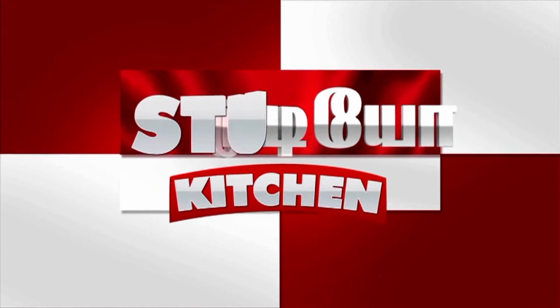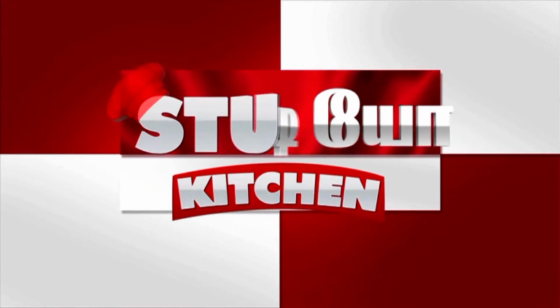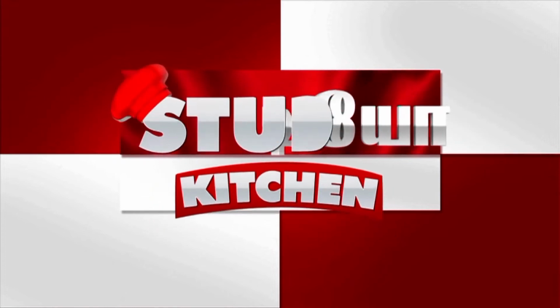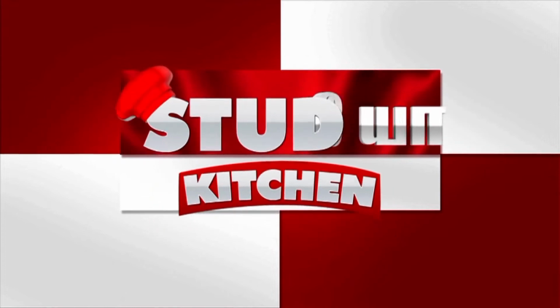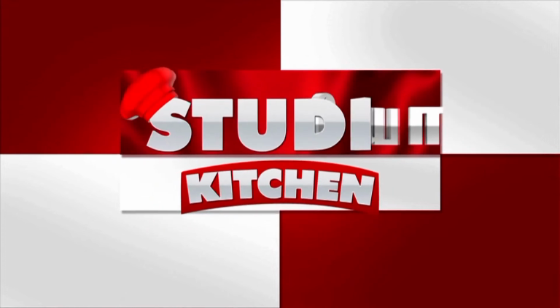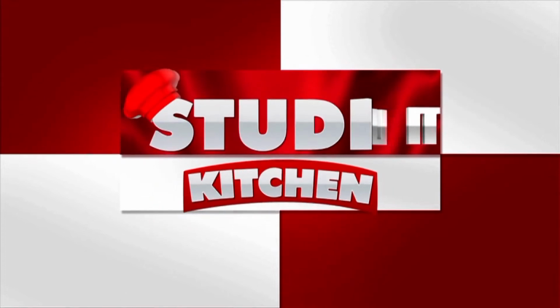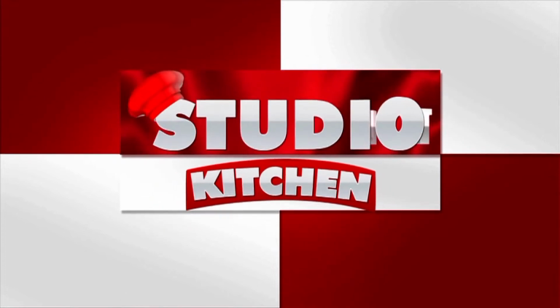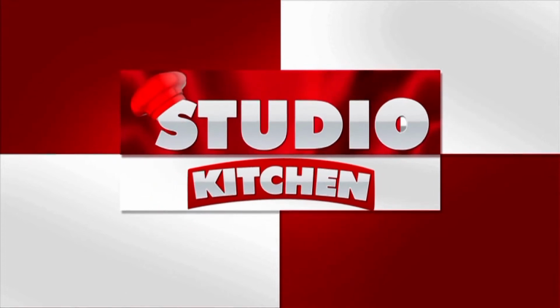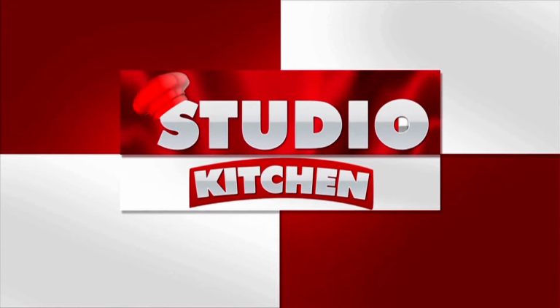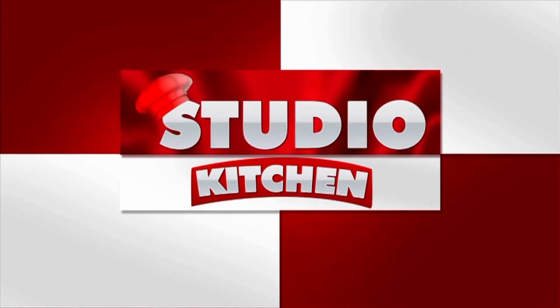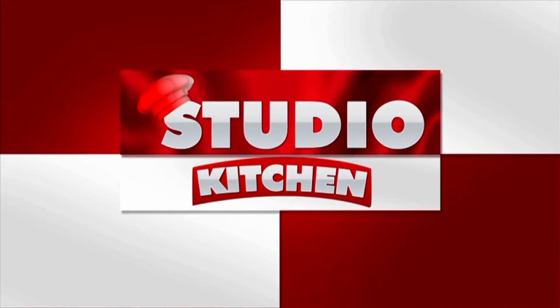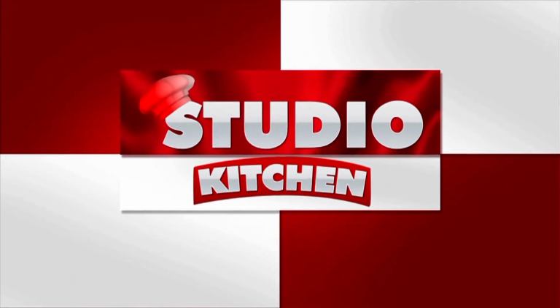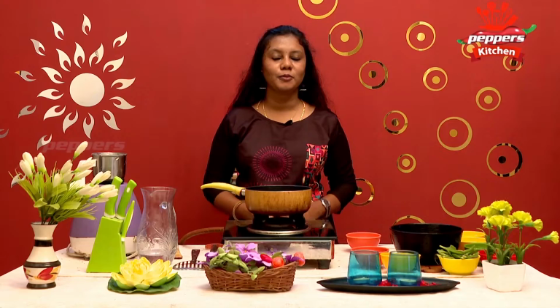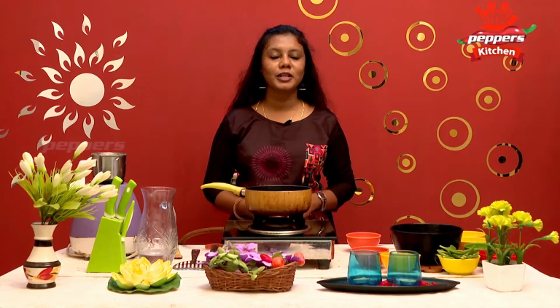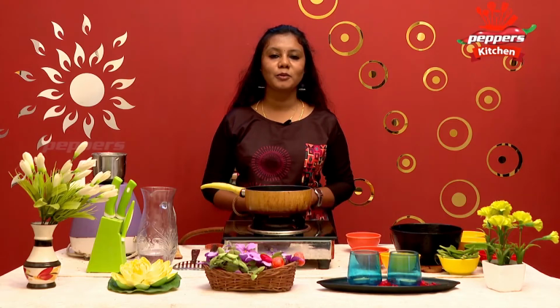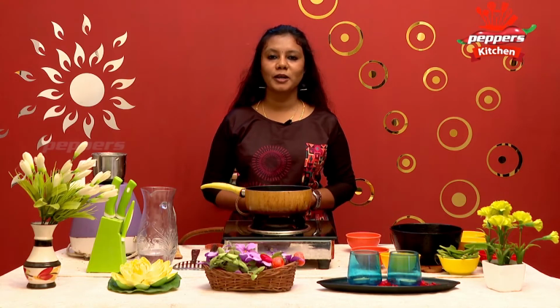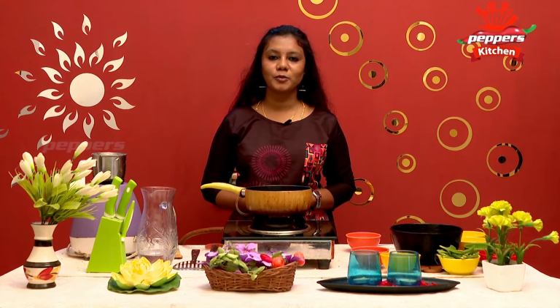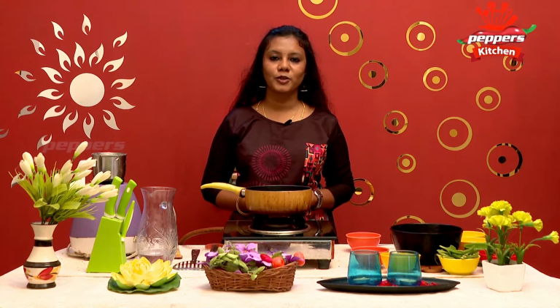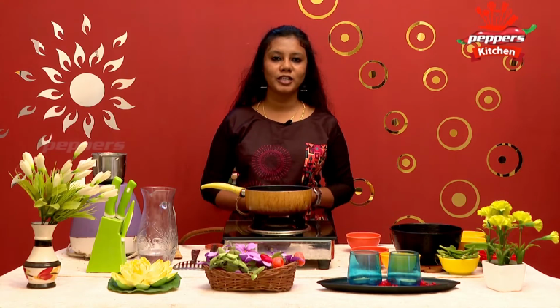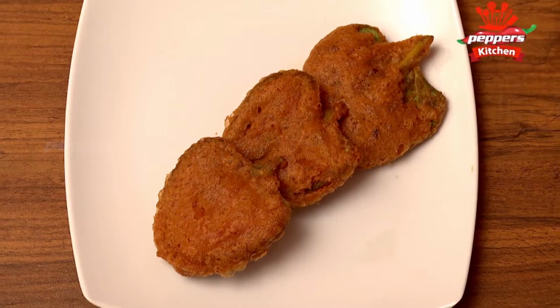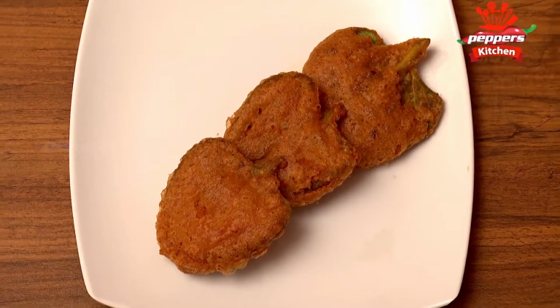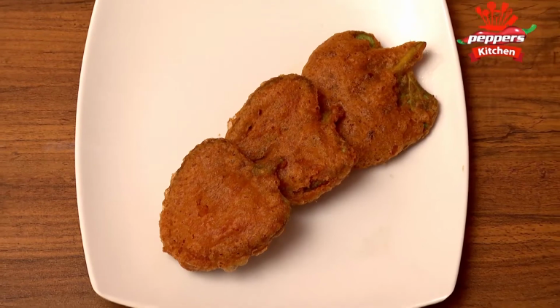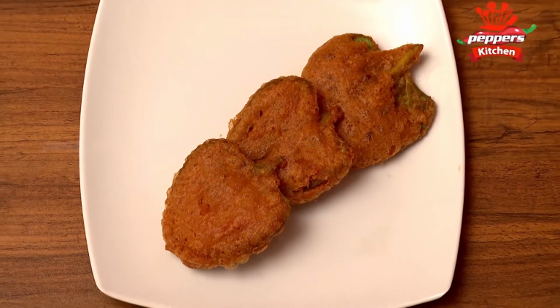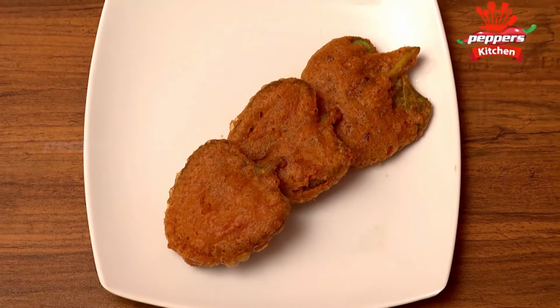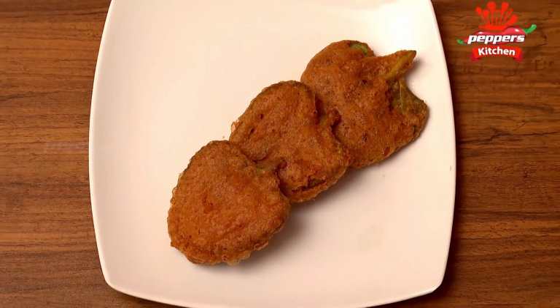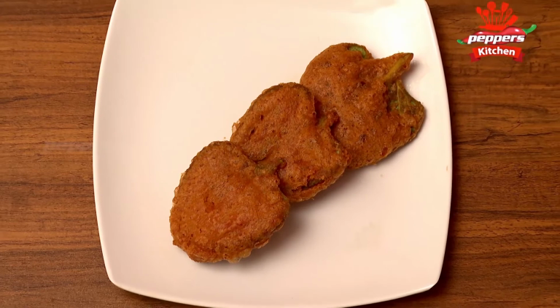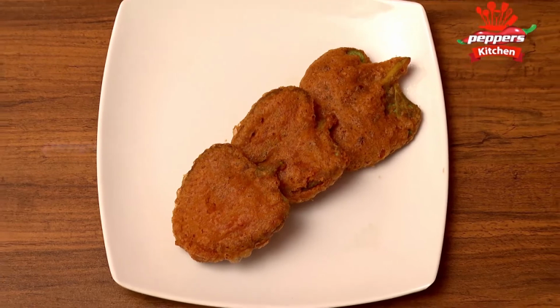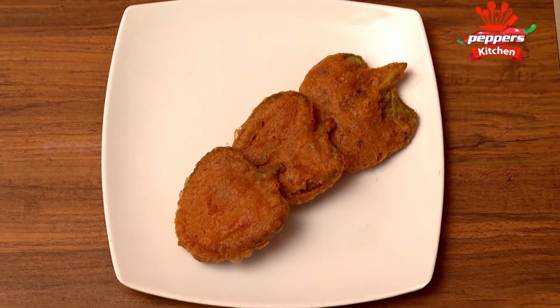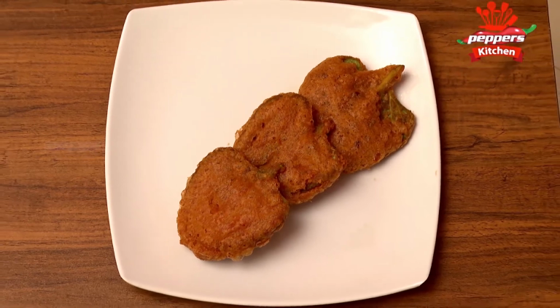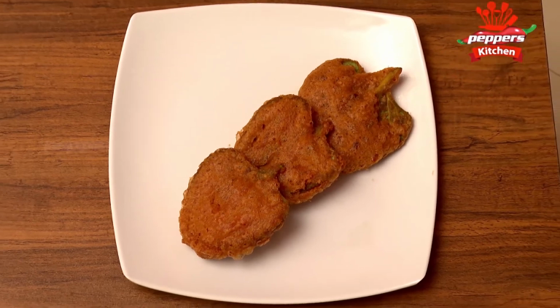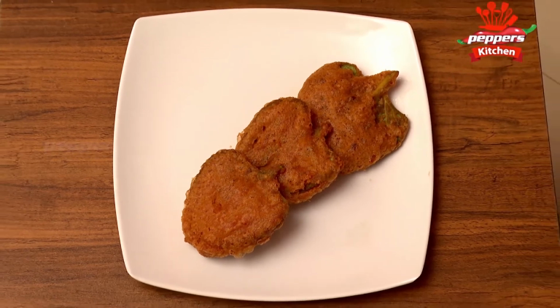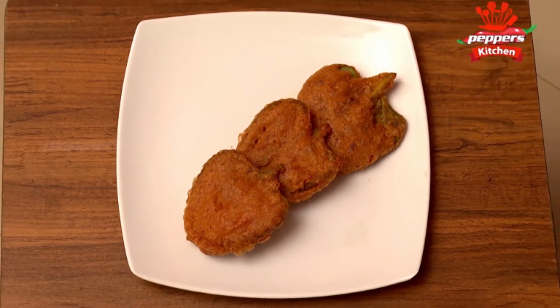Studio Kitchen. Now let's get the ingredients. From the first ingredient.